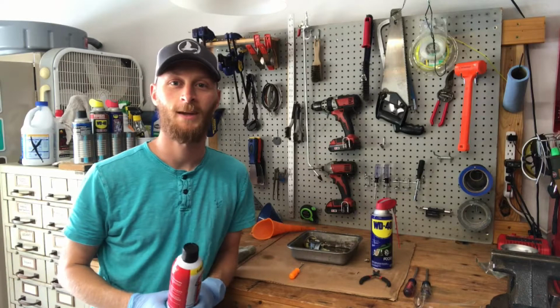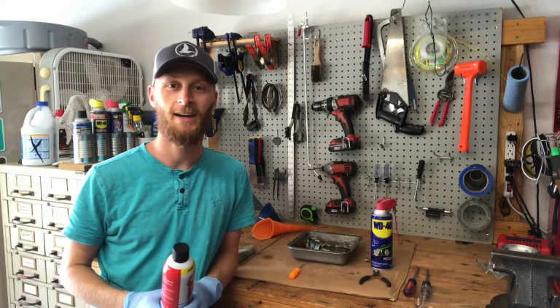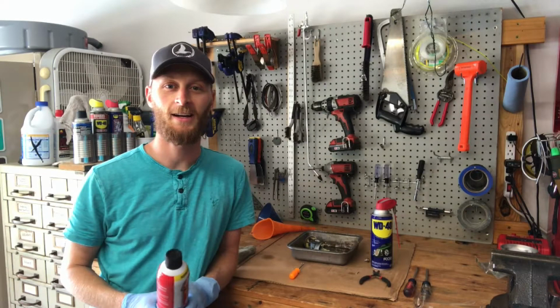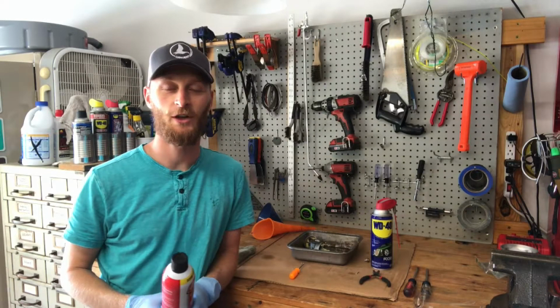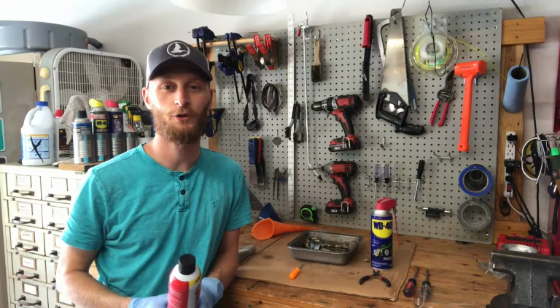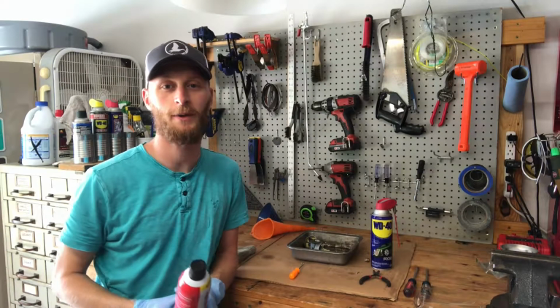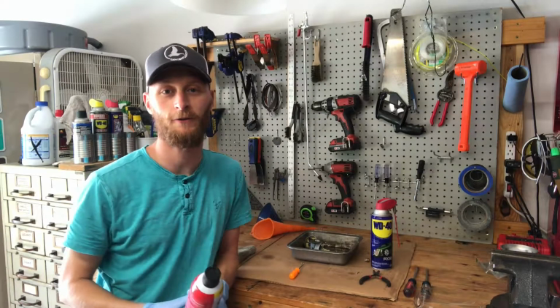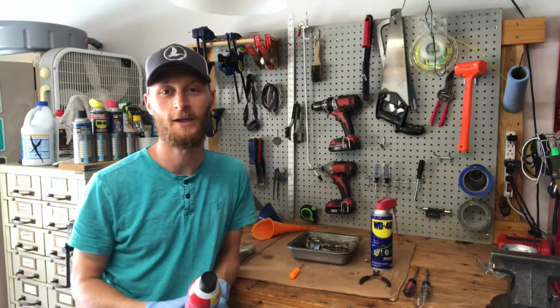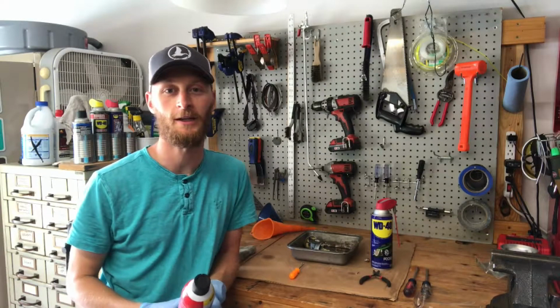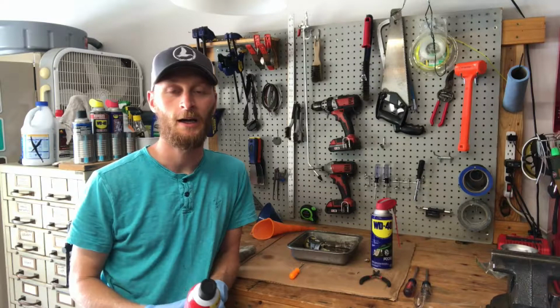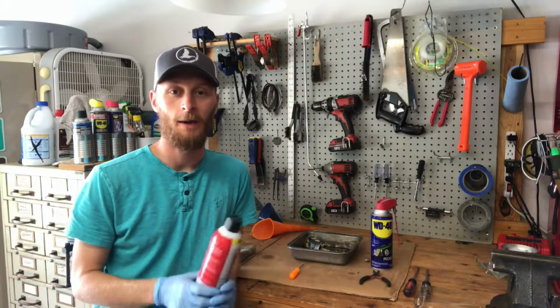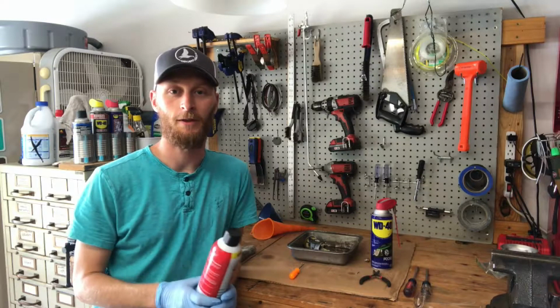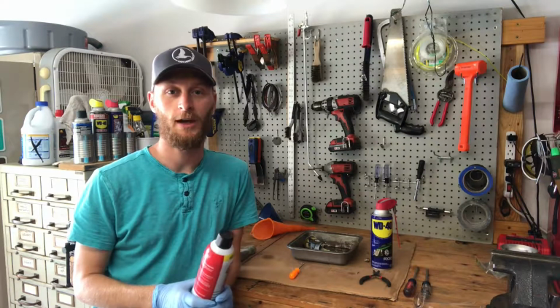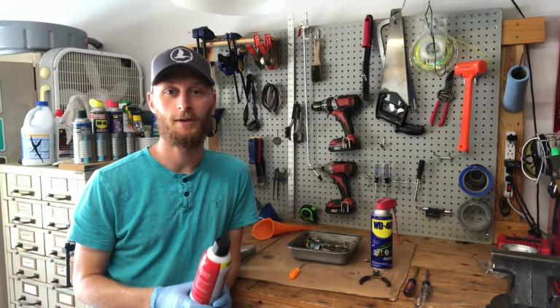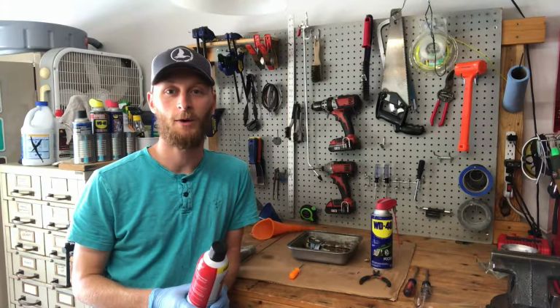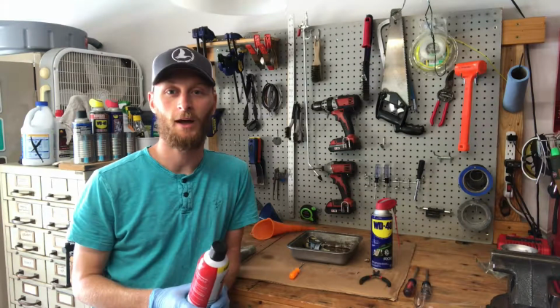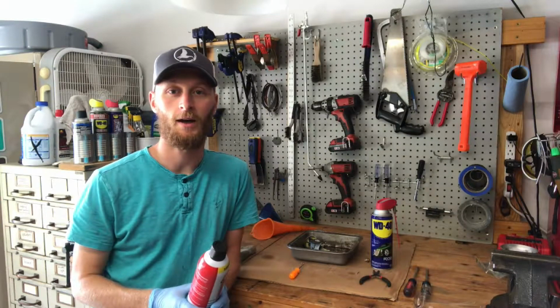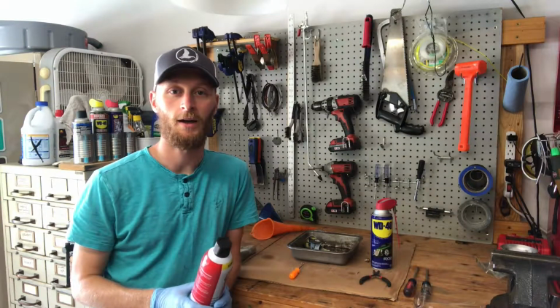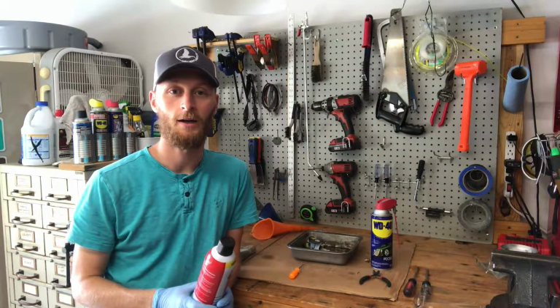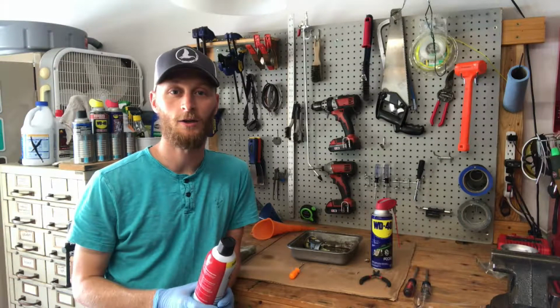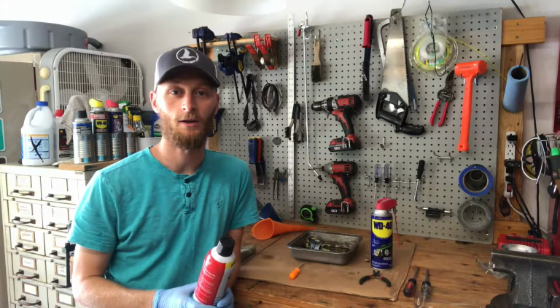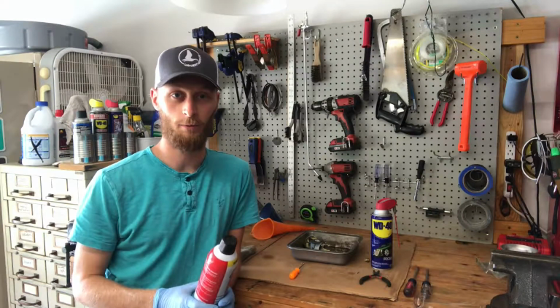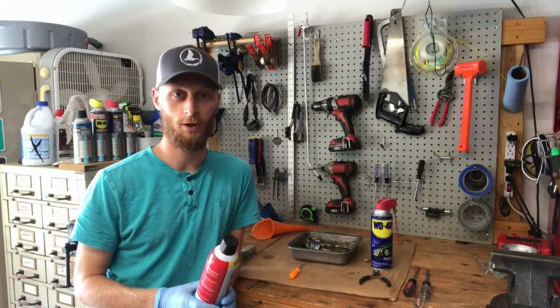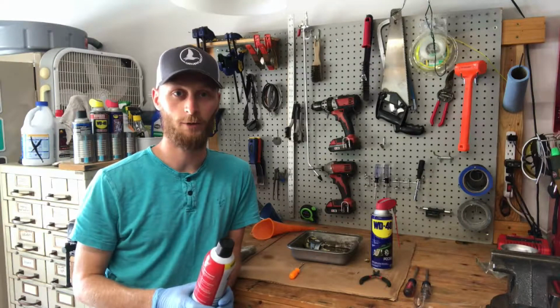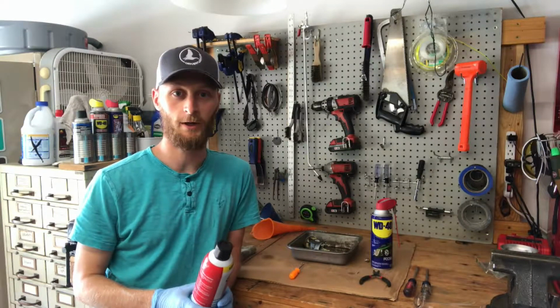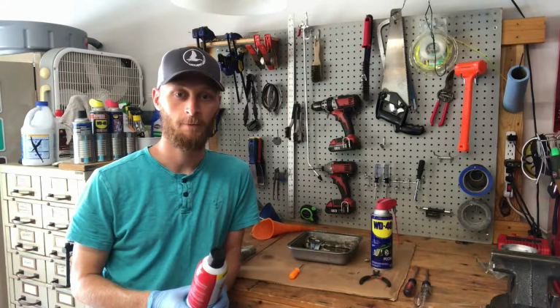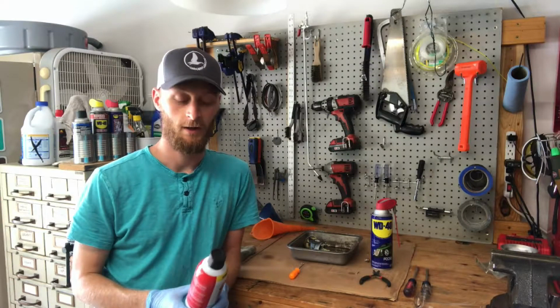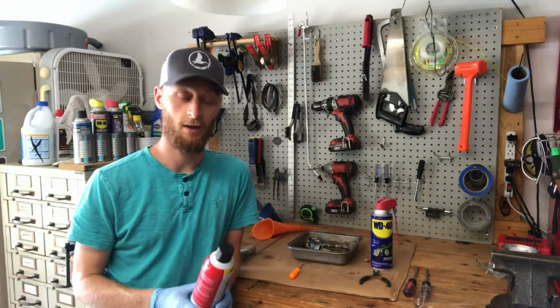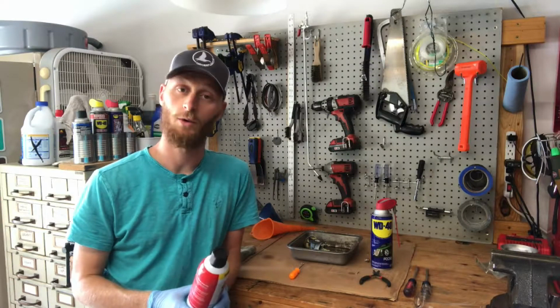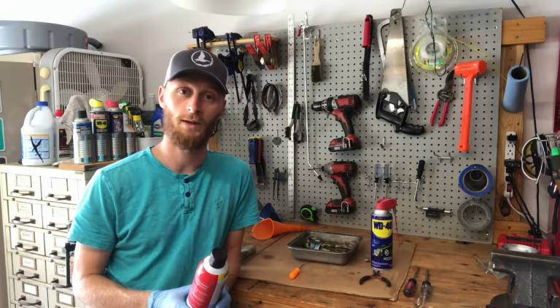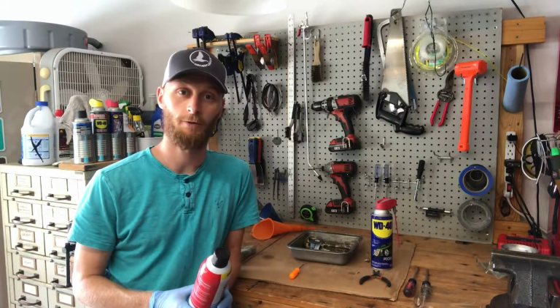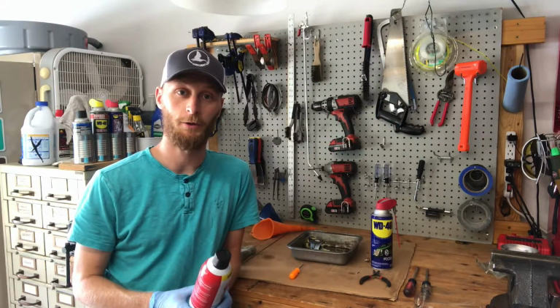Hey guys, Joshua from GetterPly here. I'm out in the shop today working on a lawn mower carburetor. I've got a quick tip for you.